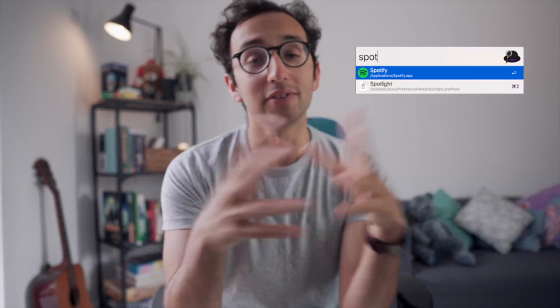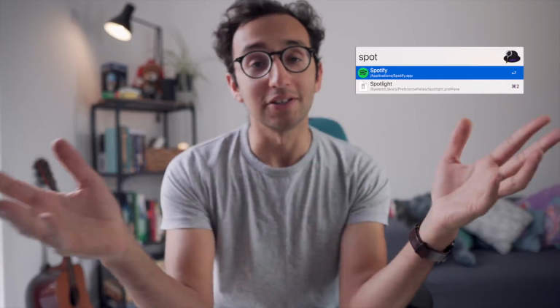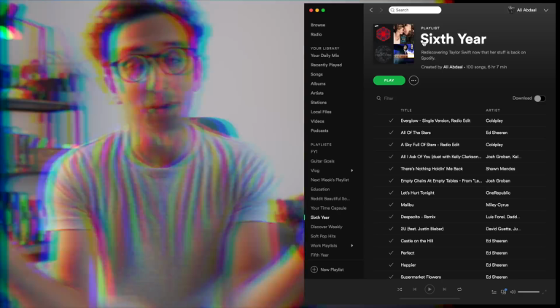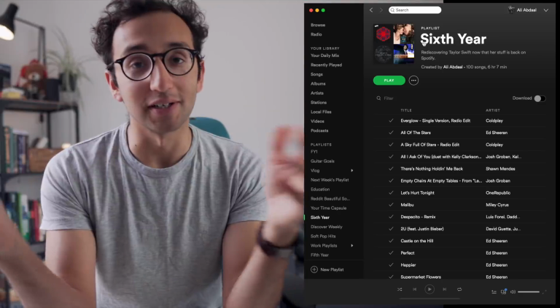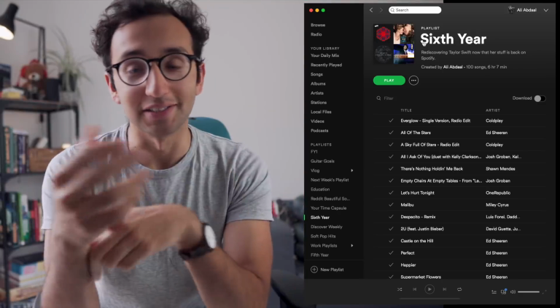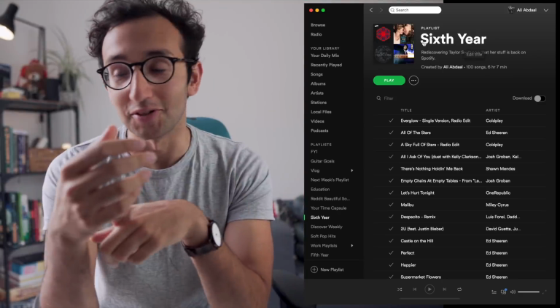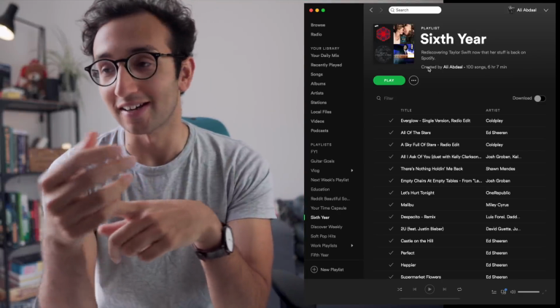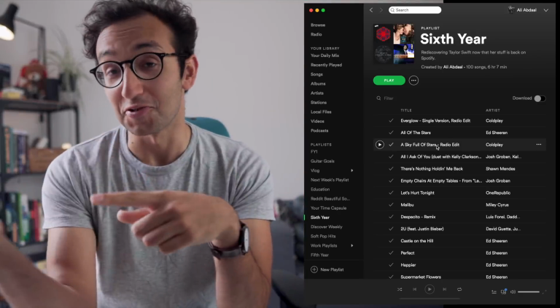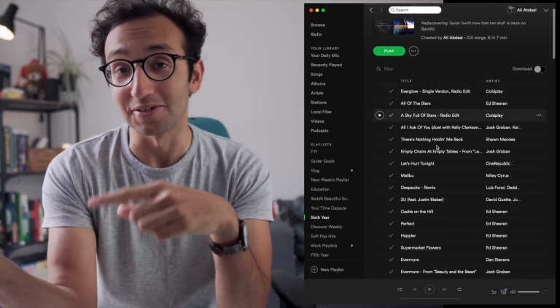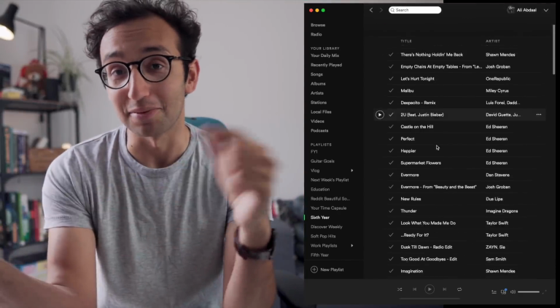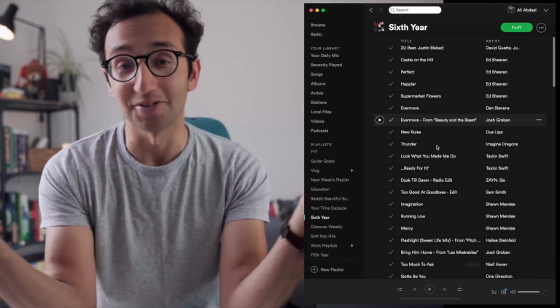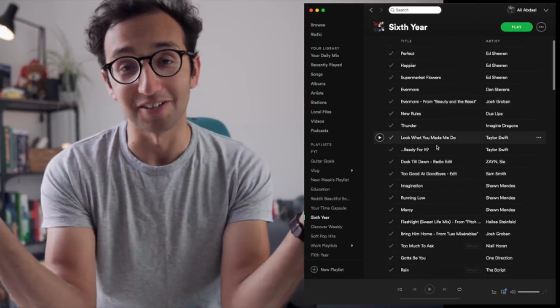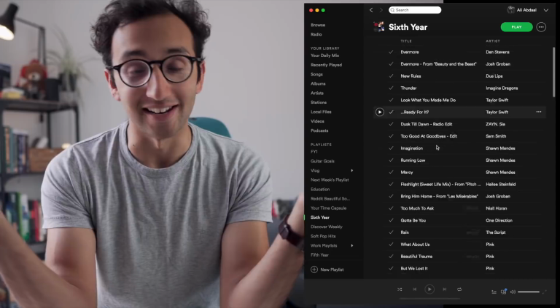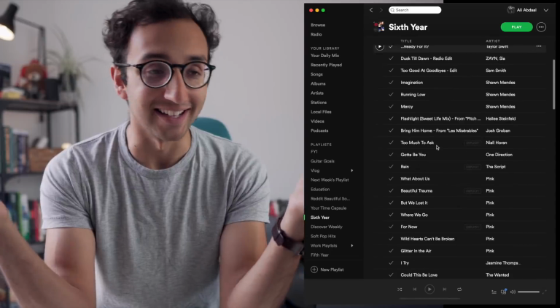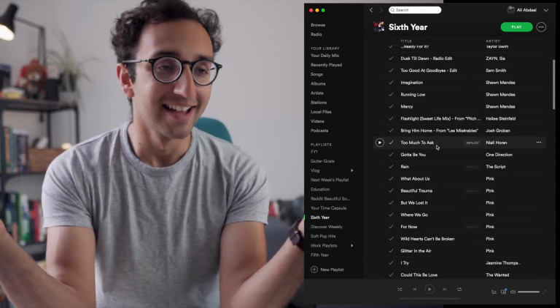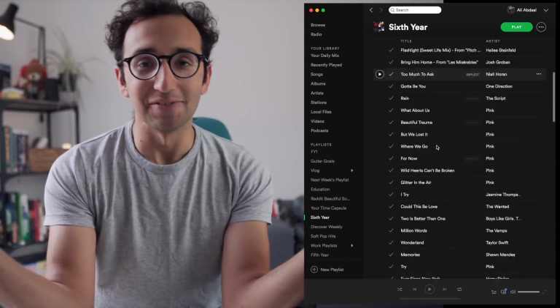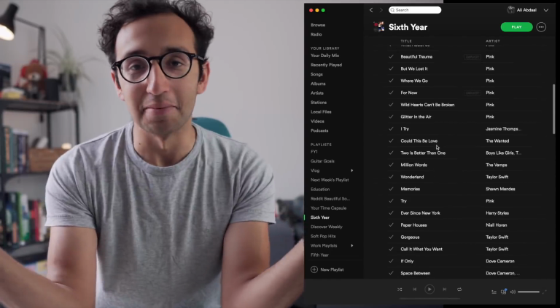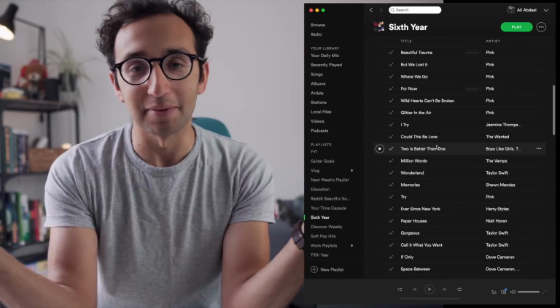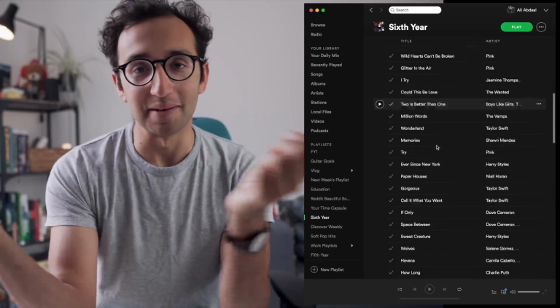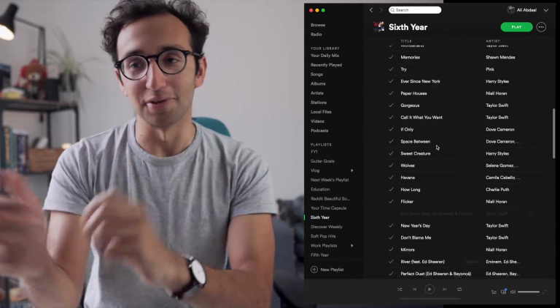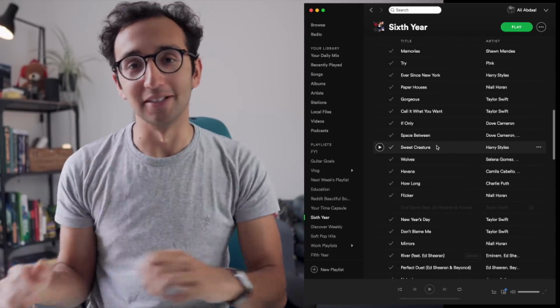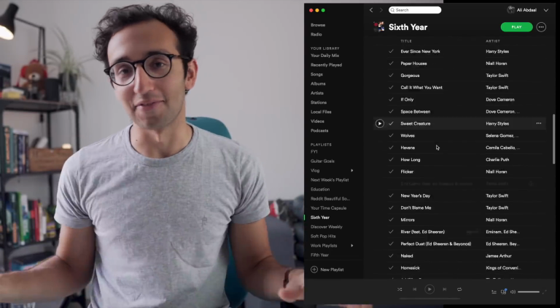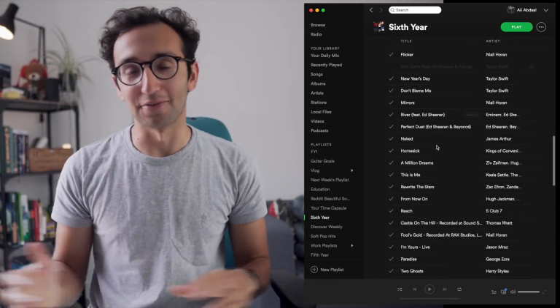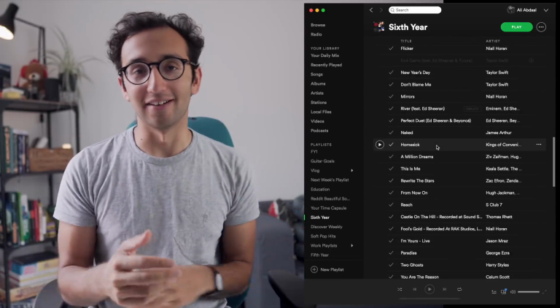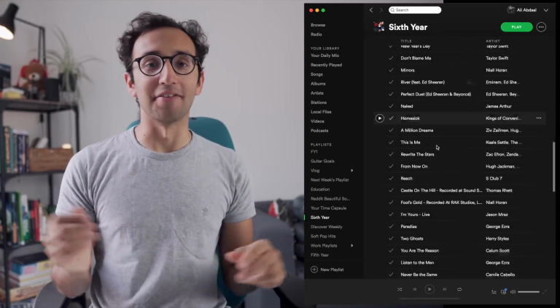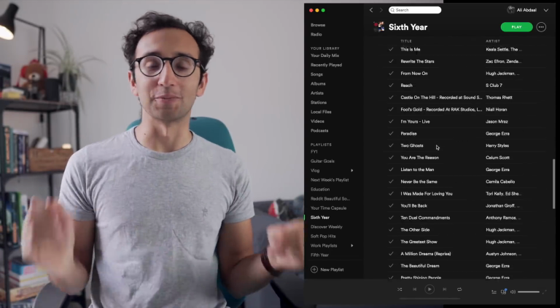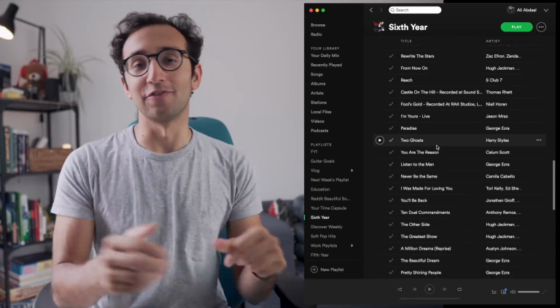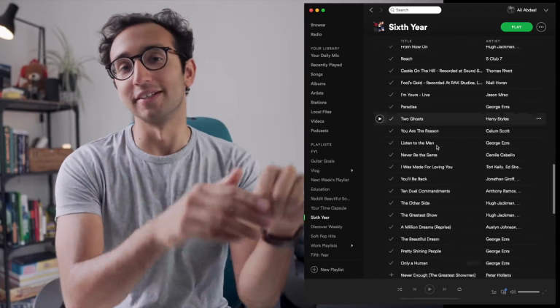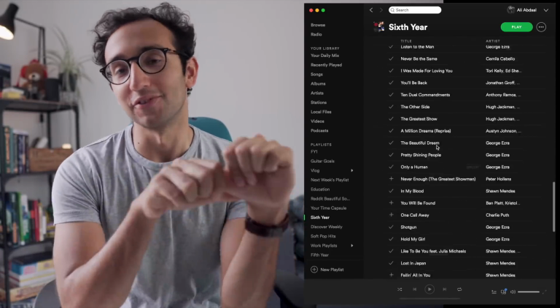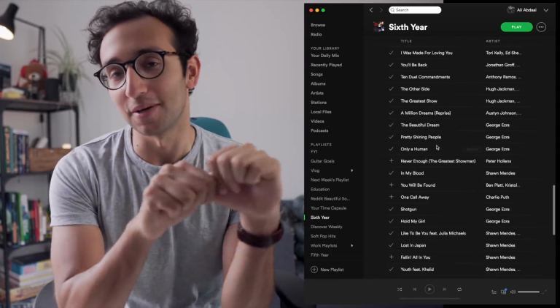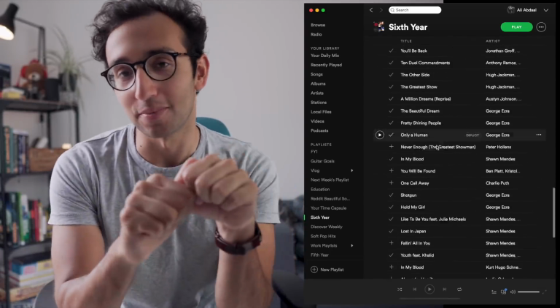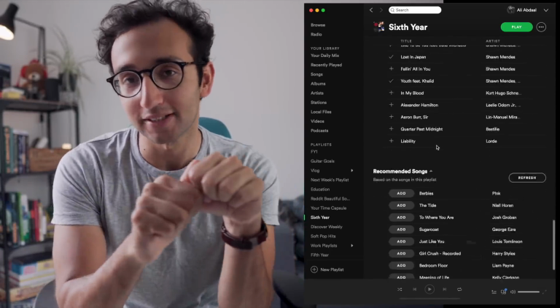Obviously I use Spotify to listen to music. I tried Apple Music but didn't really like it. Even though I'm an Apple fanboy in almost every other regard, I think Spotify has the superior product.